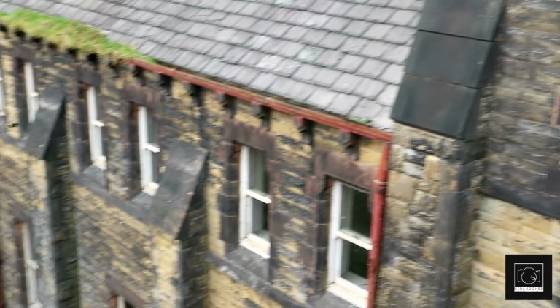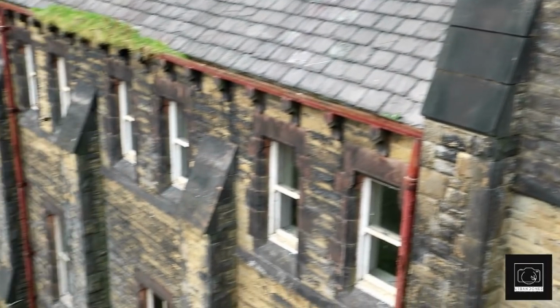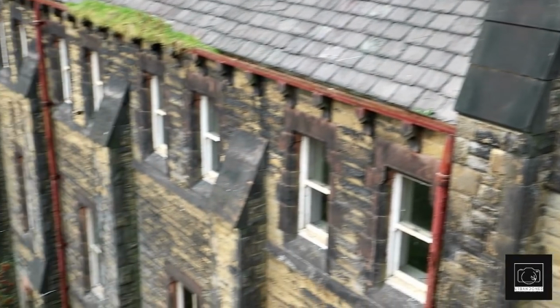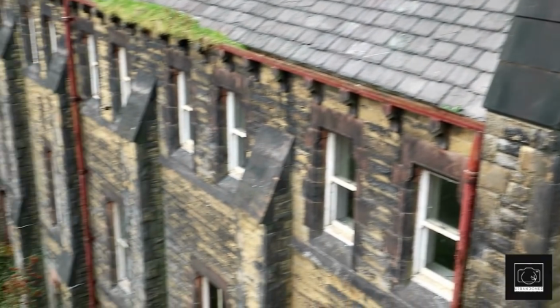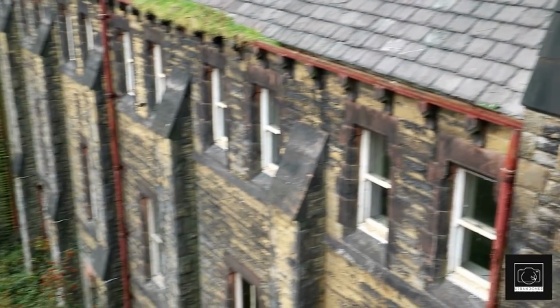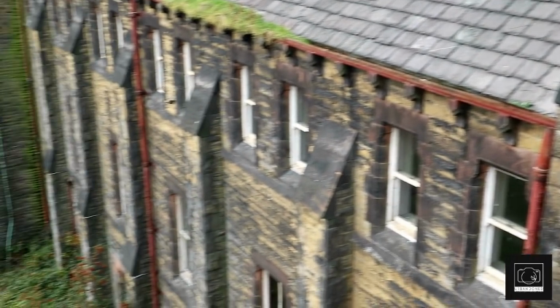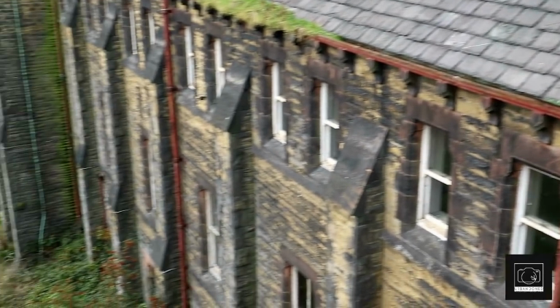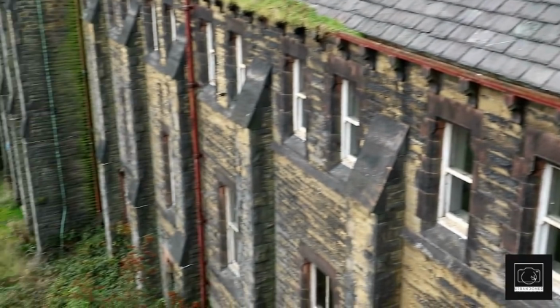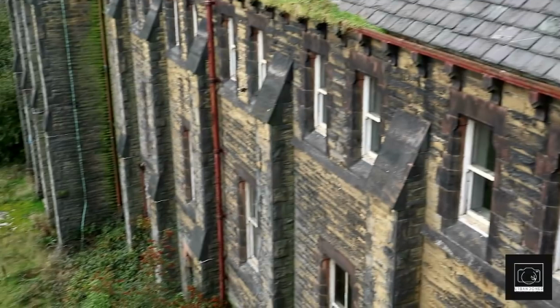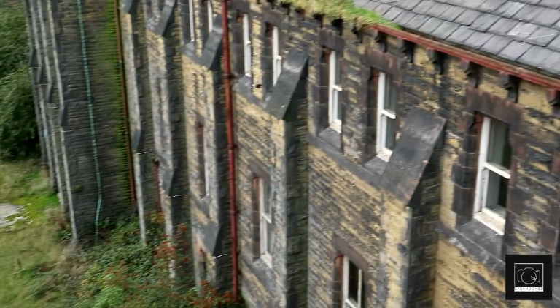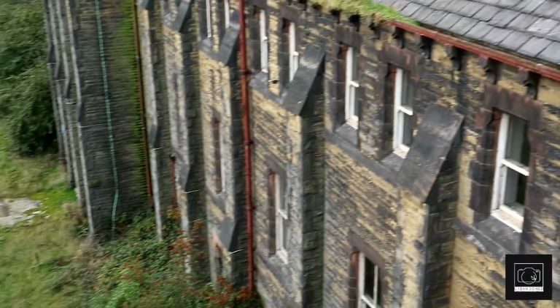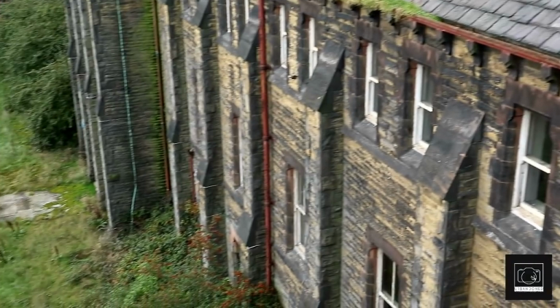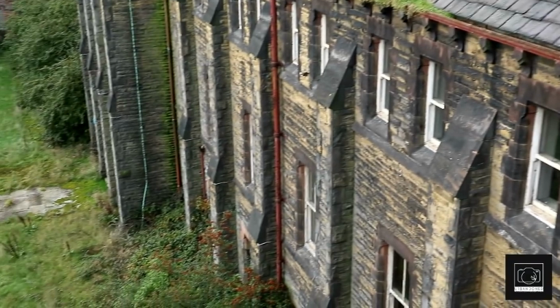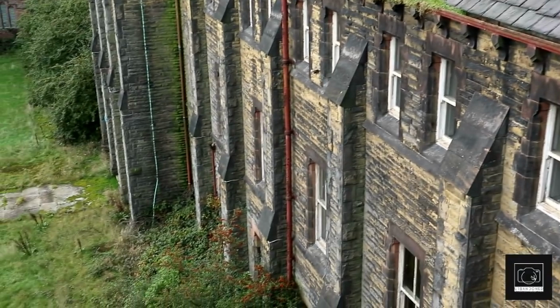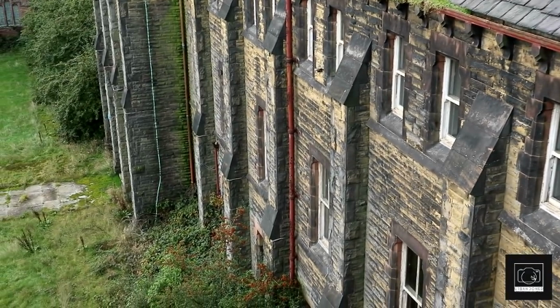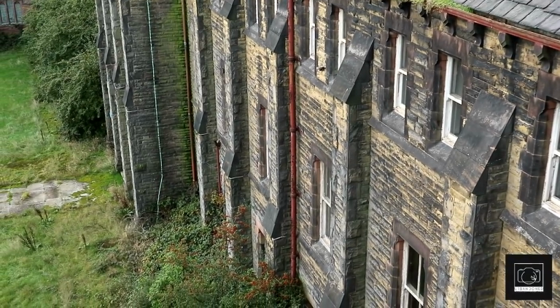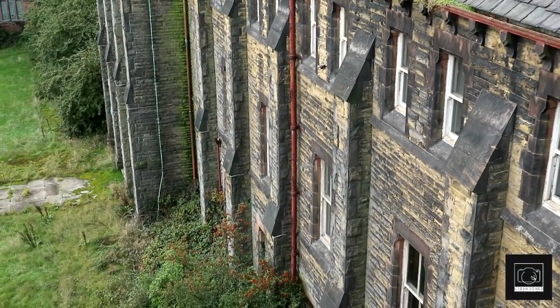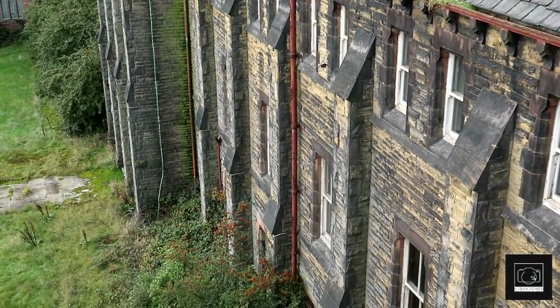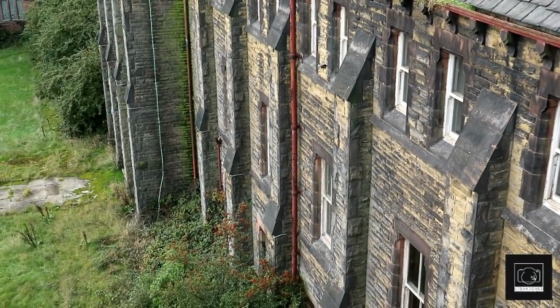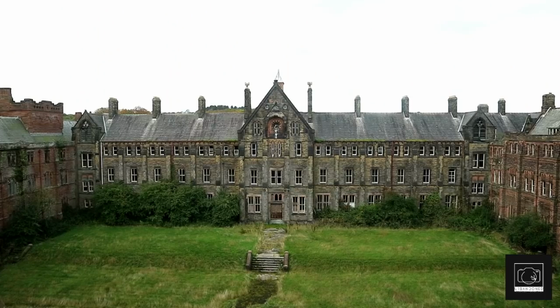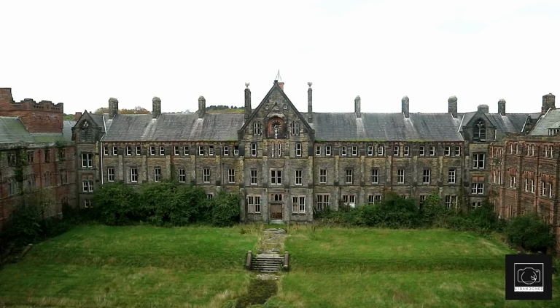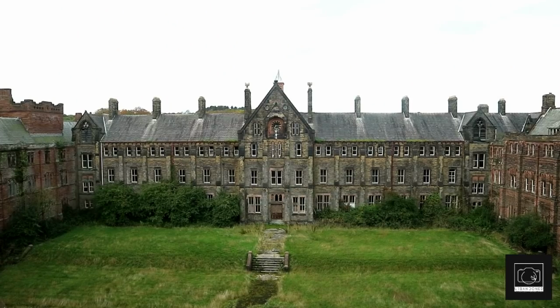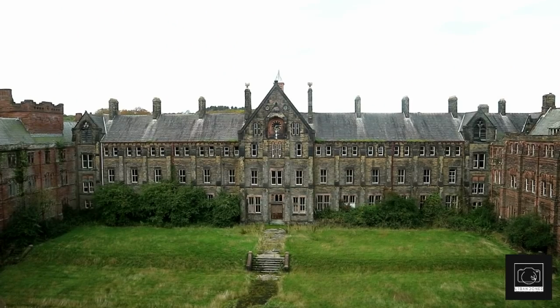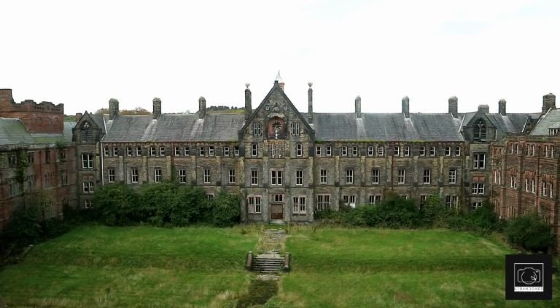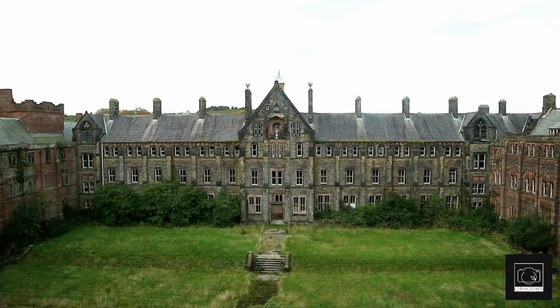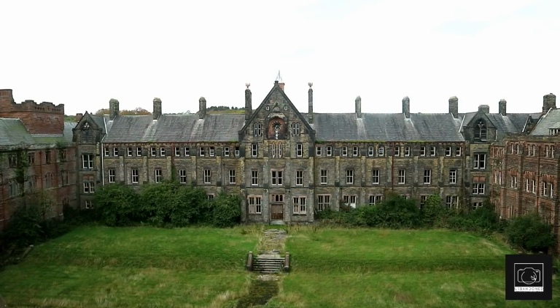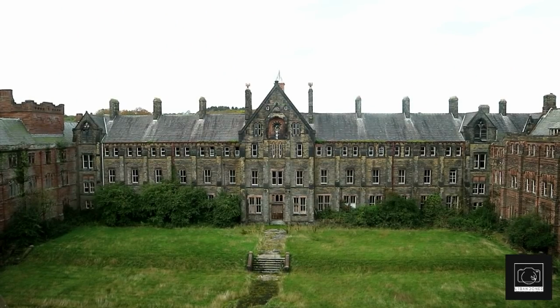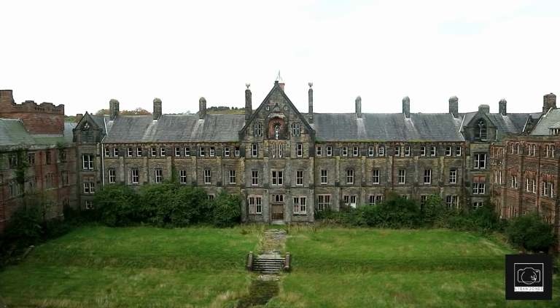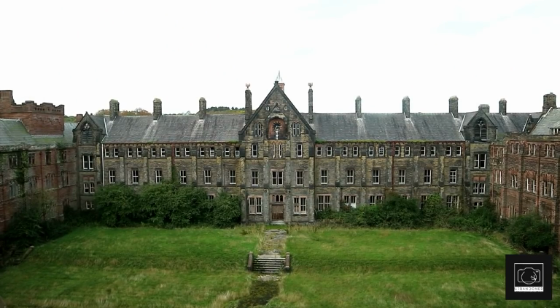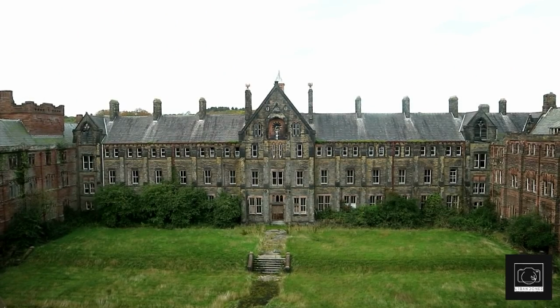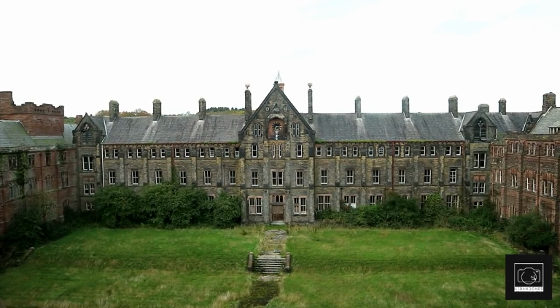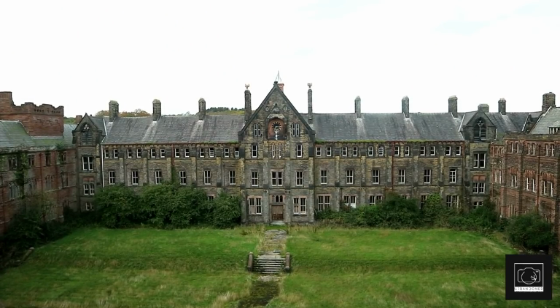The structure itself put us in awe. It is more like a castle than a school, and we couldn't believe anything like it could be left to decay.